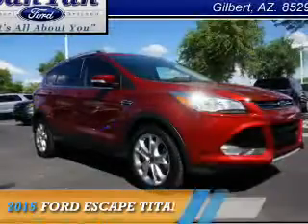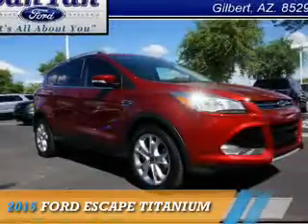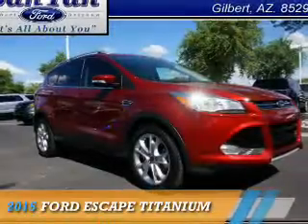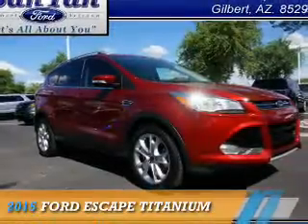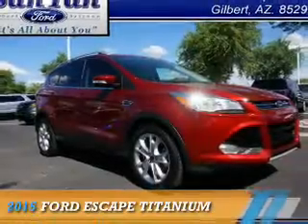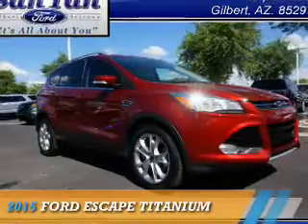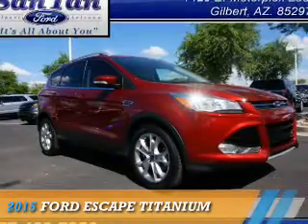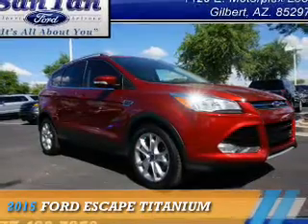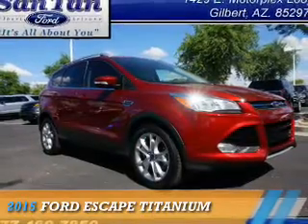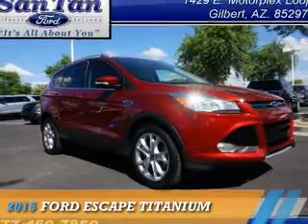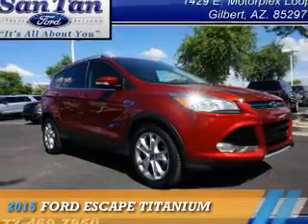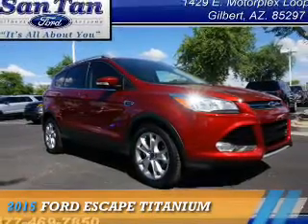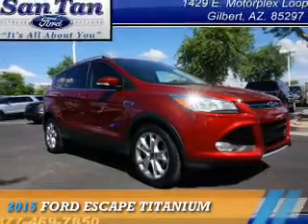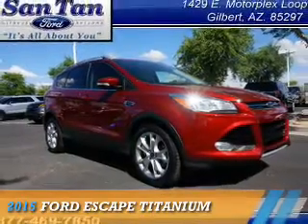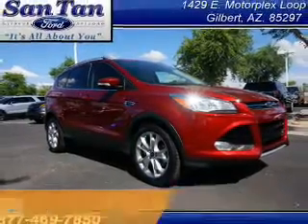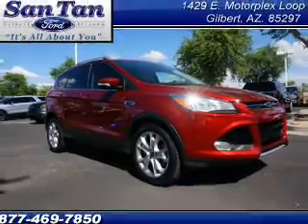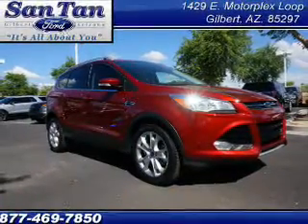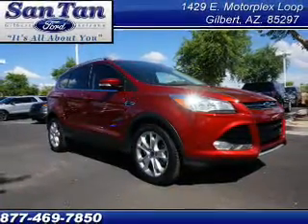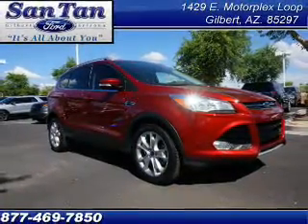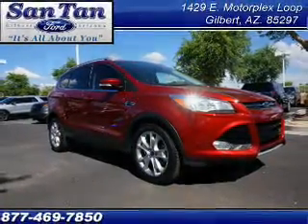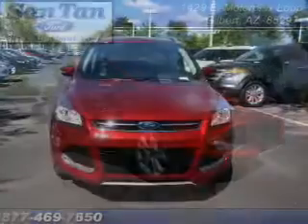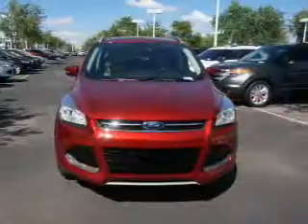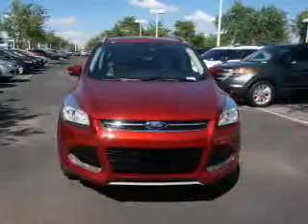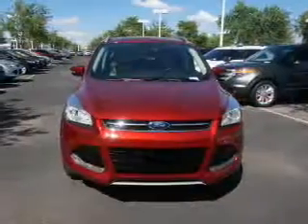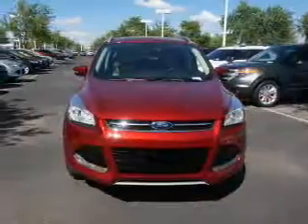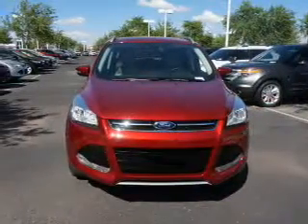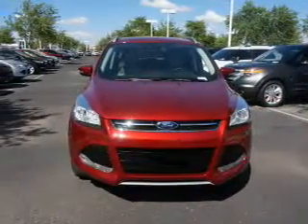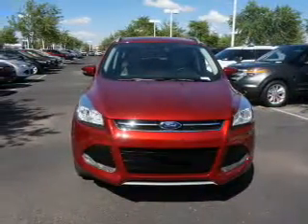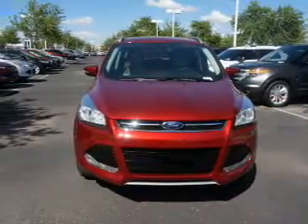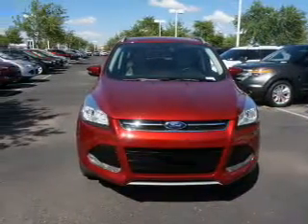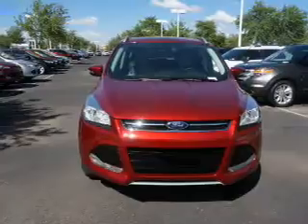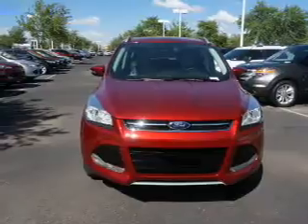Presenting the 2015 Ford Escape. It's powered by a 2-liter, 4-cylinder engine.